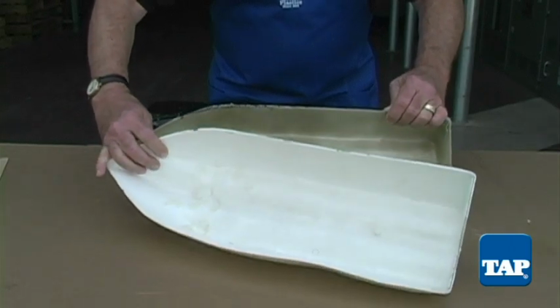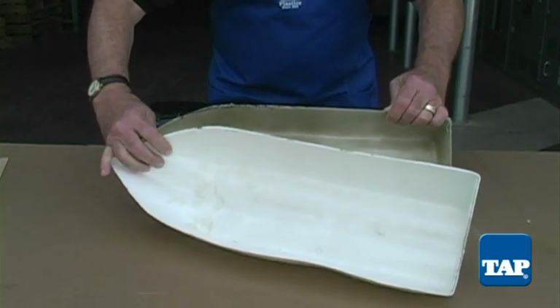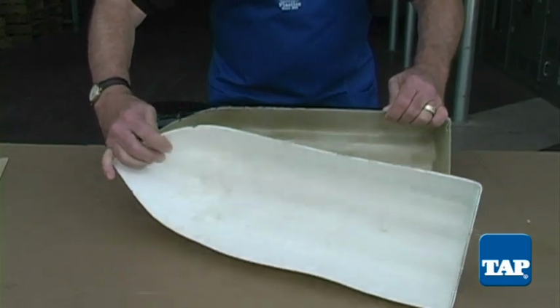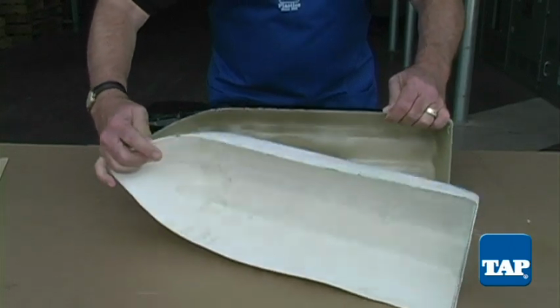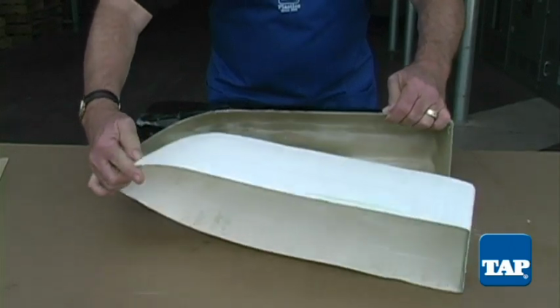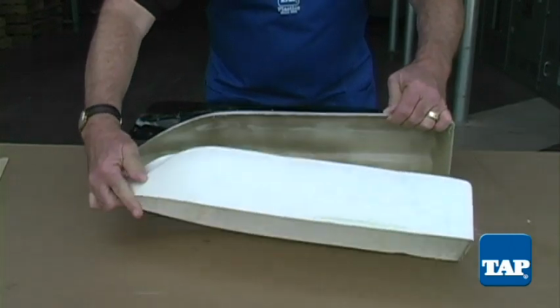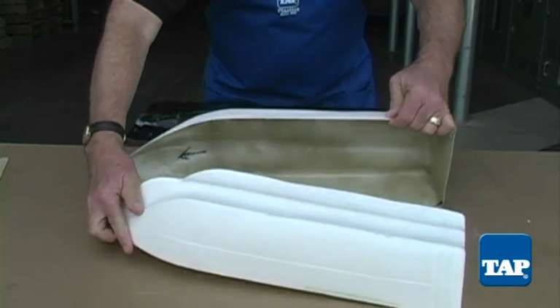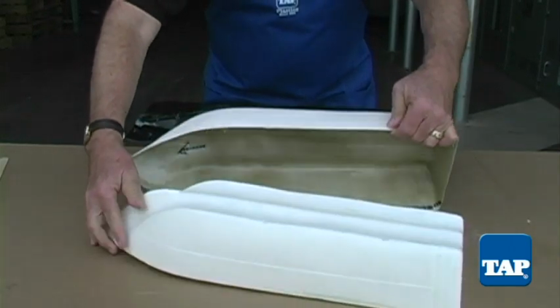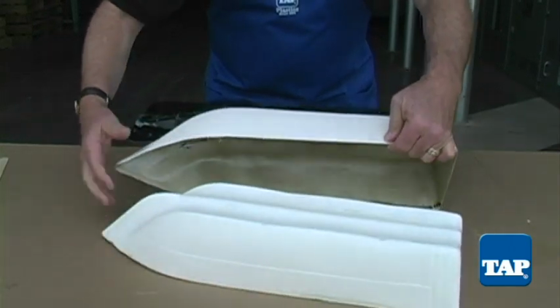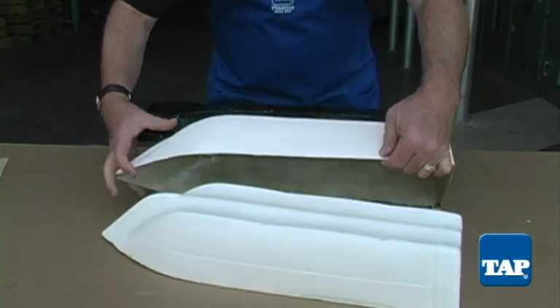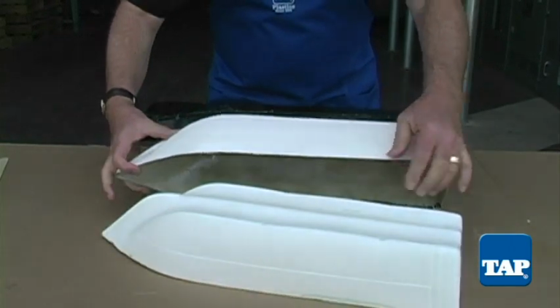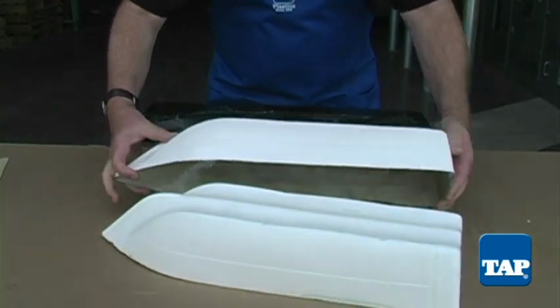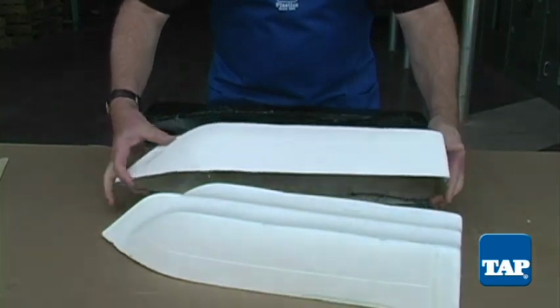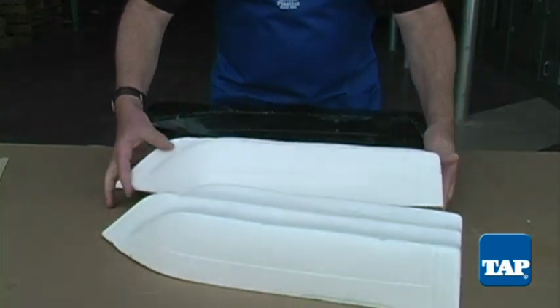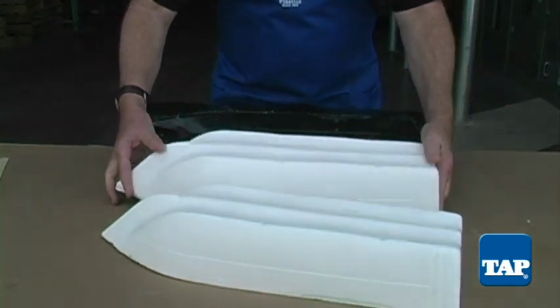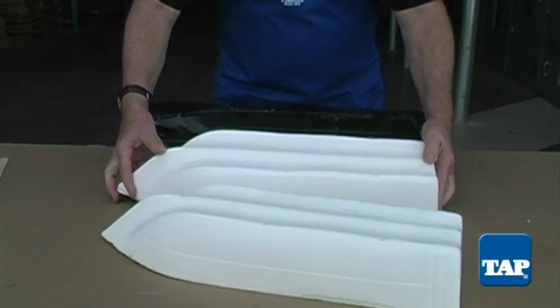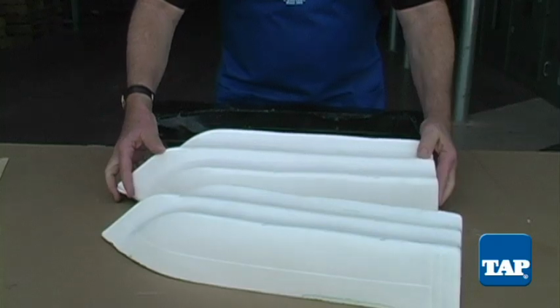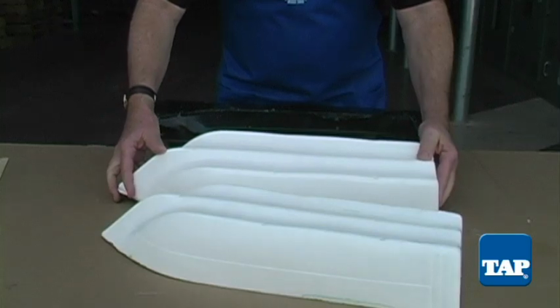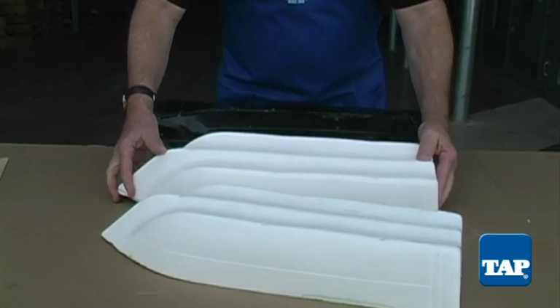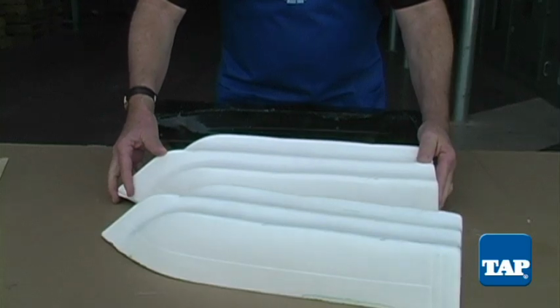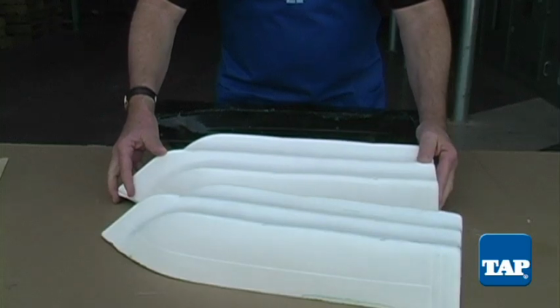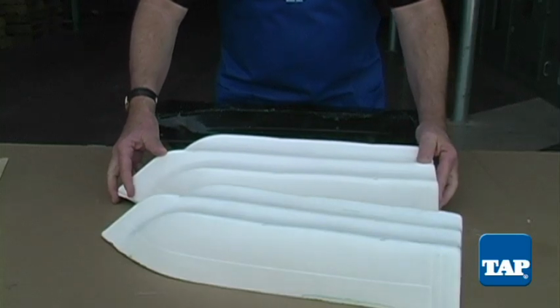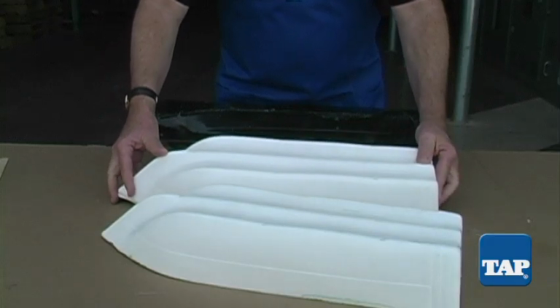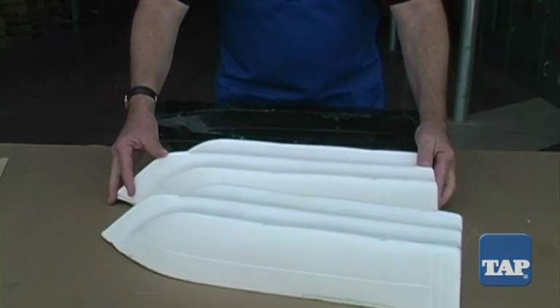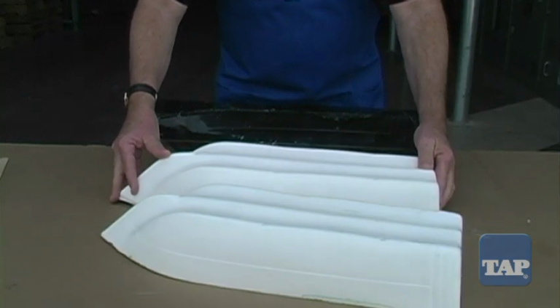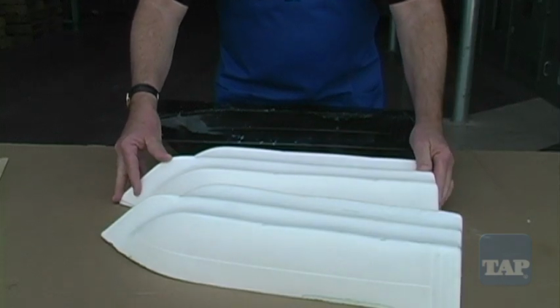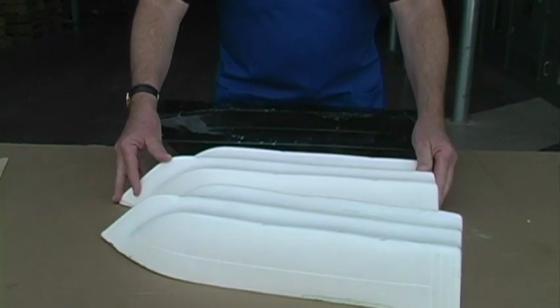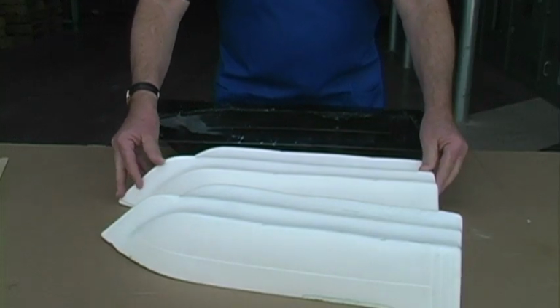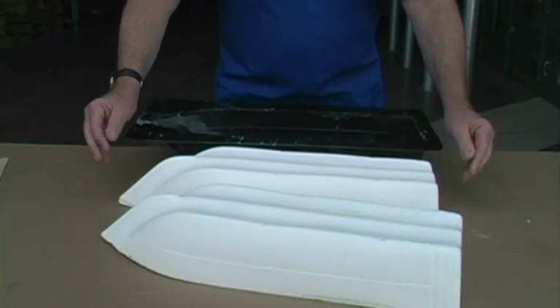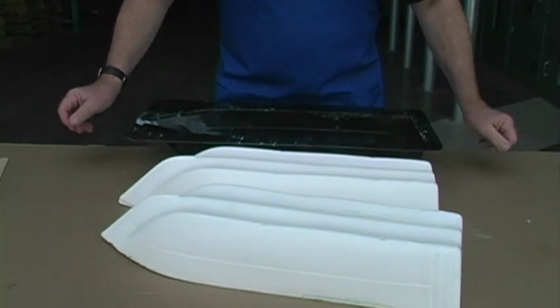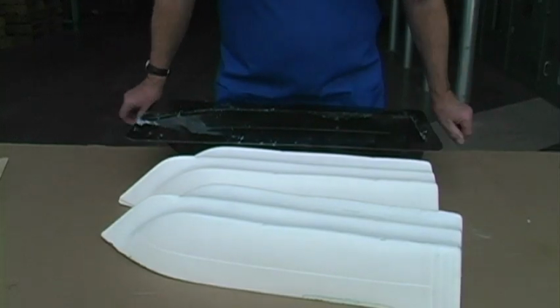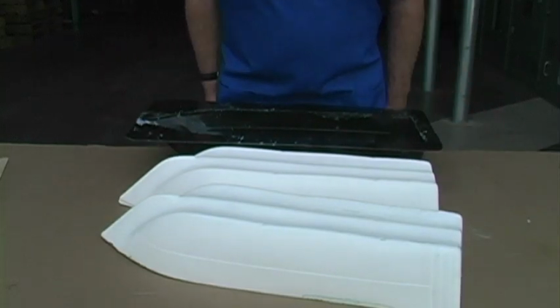One final comment: before attempting a project of any size or with irreplaceable parts, experiment on a small scale to learn the behavior of the products.